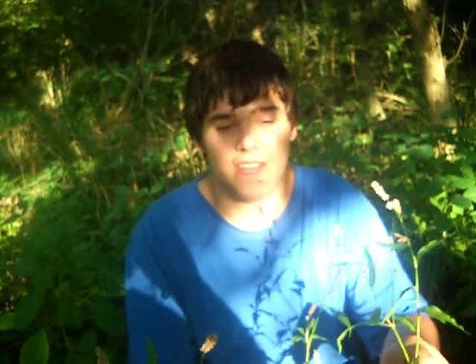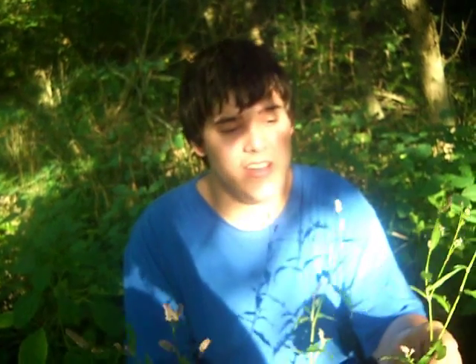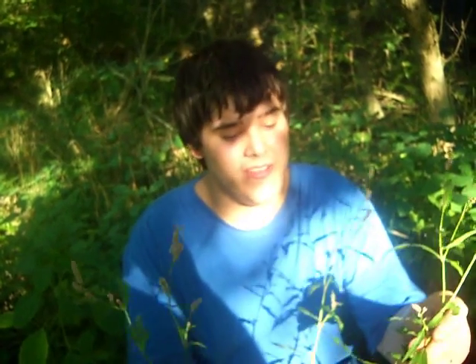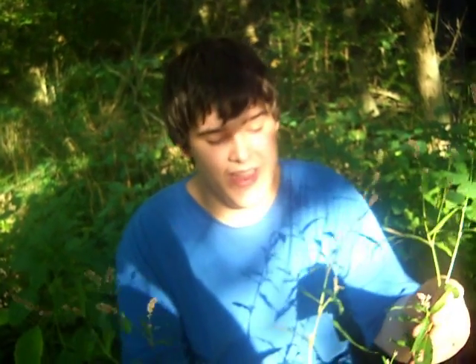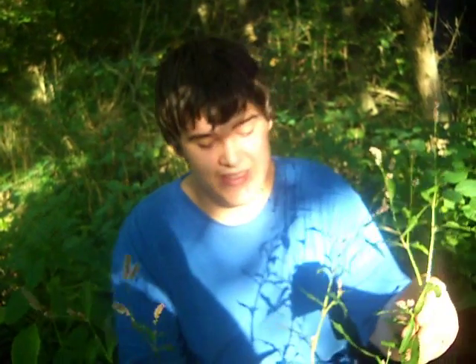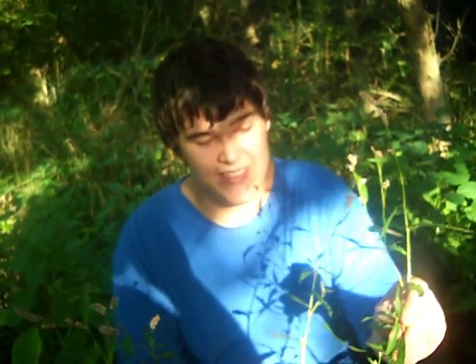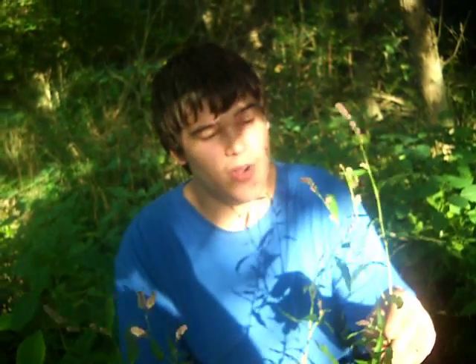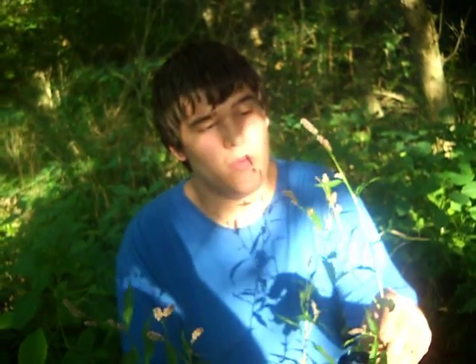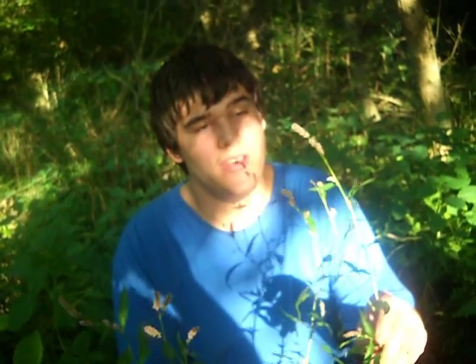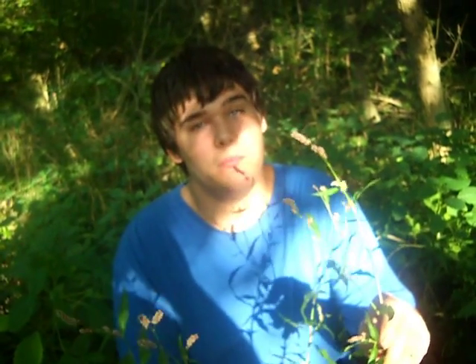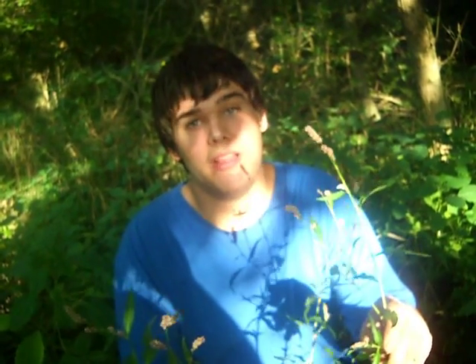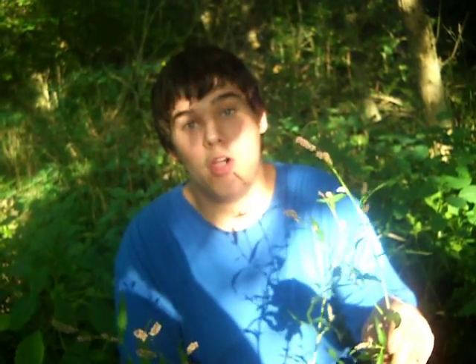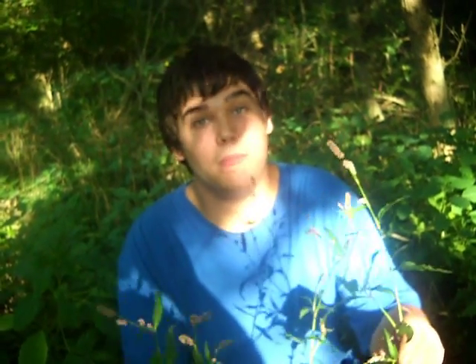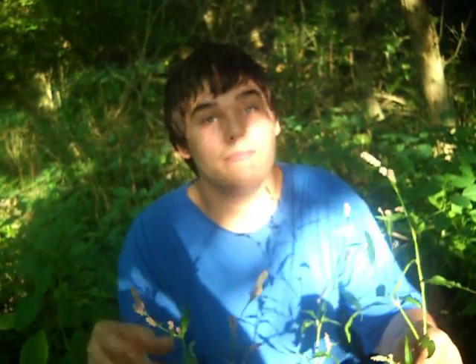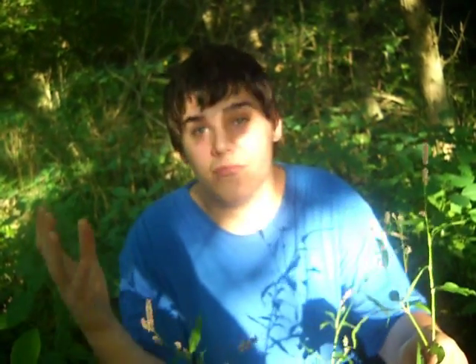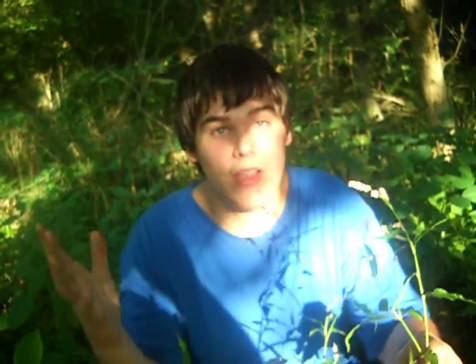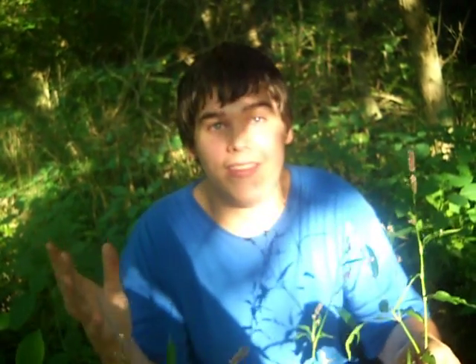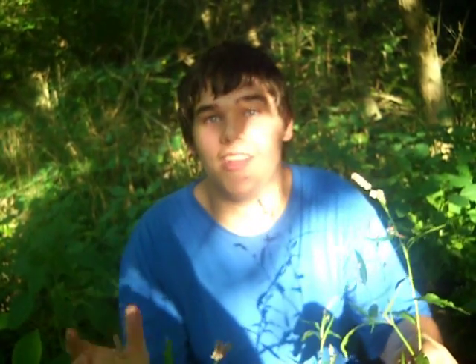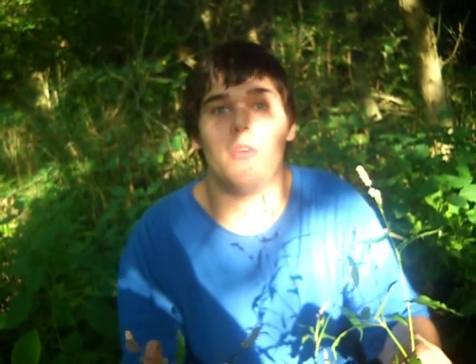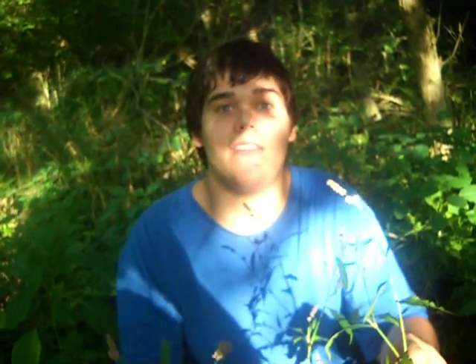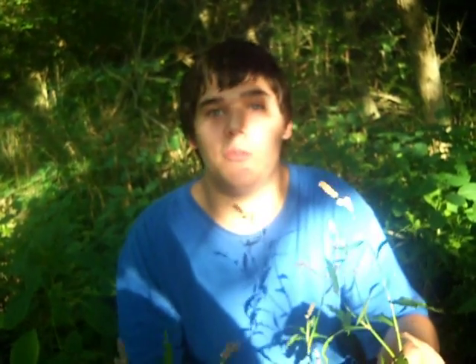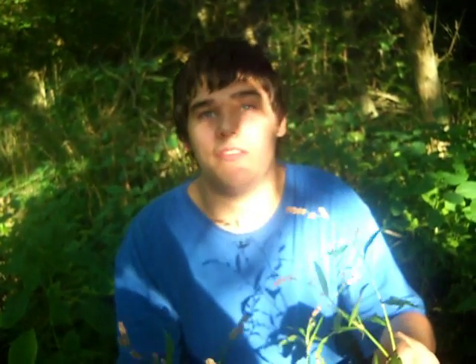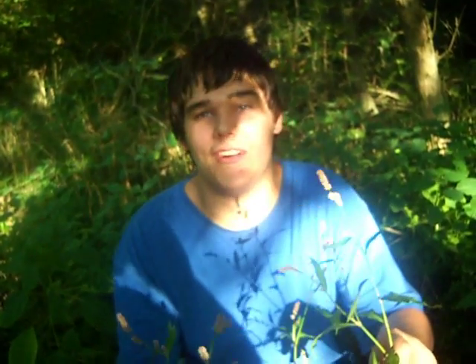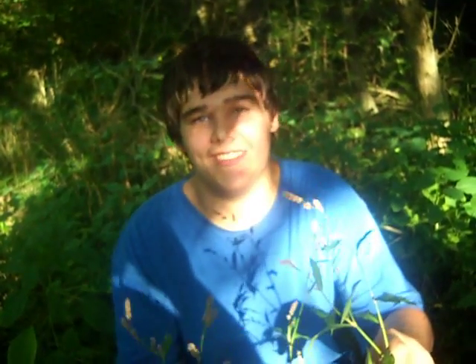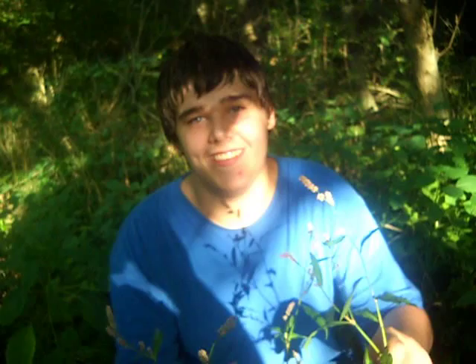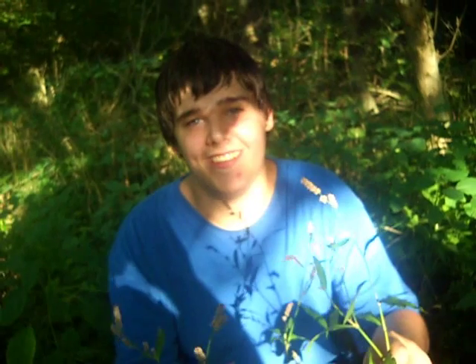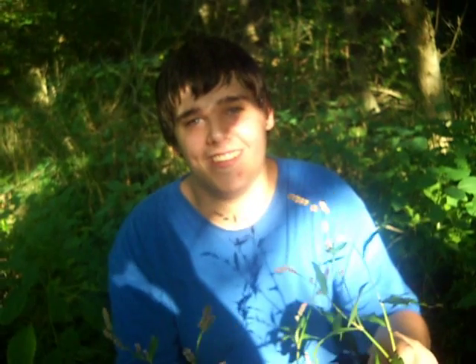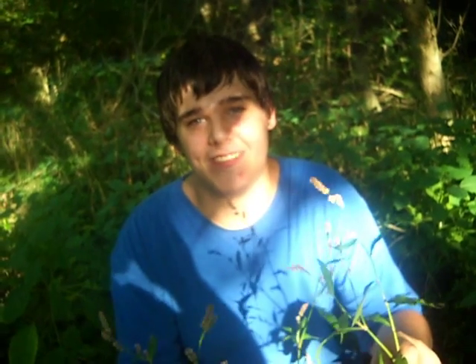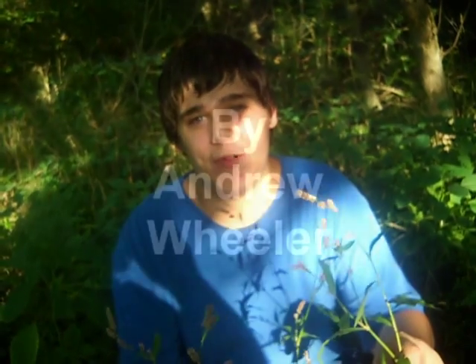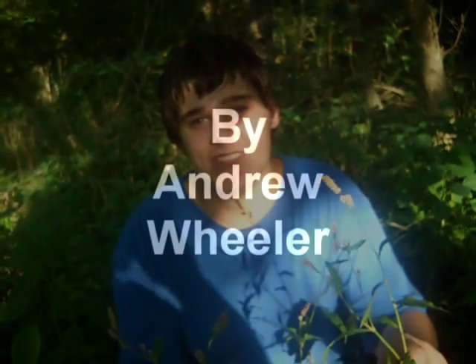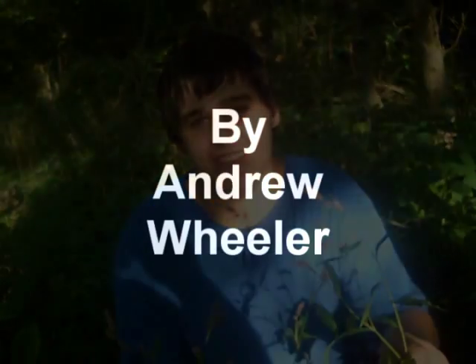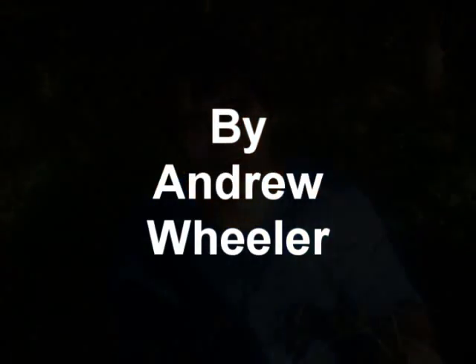There you have it guys — this is Smart Weed, Polygonum, Lady's Thumb, whatever you prefer. Thanks for watching.